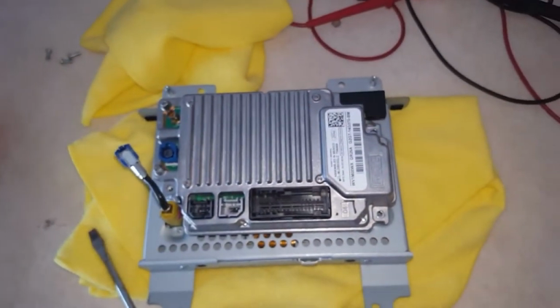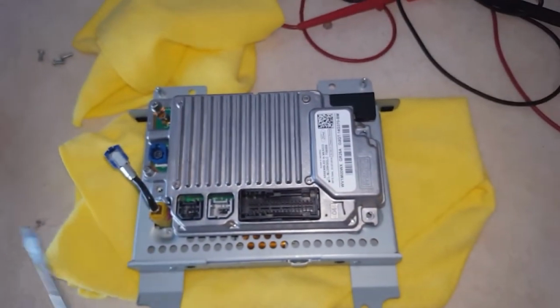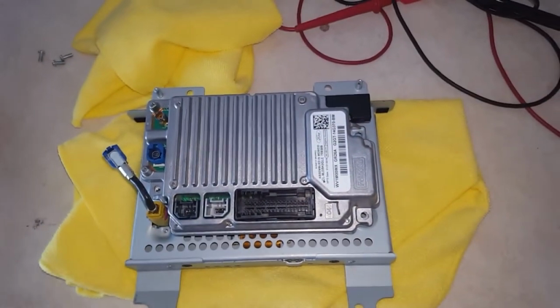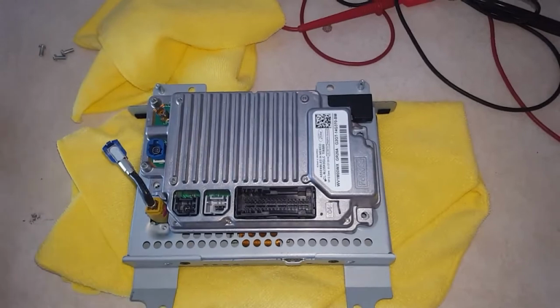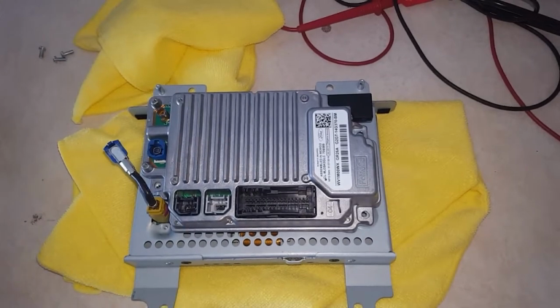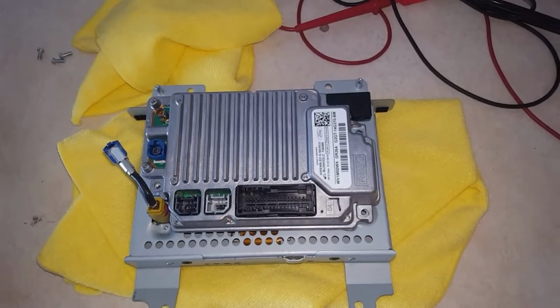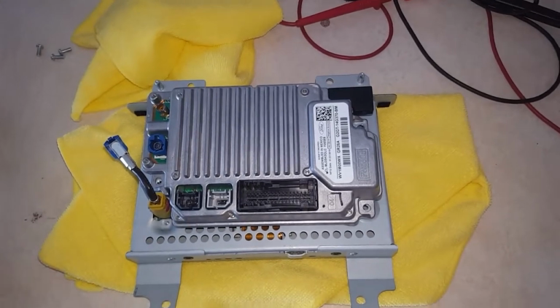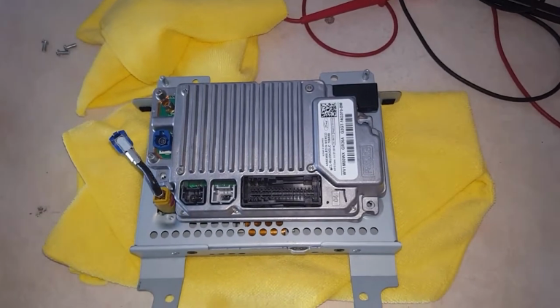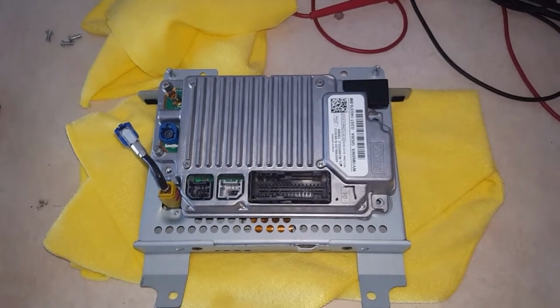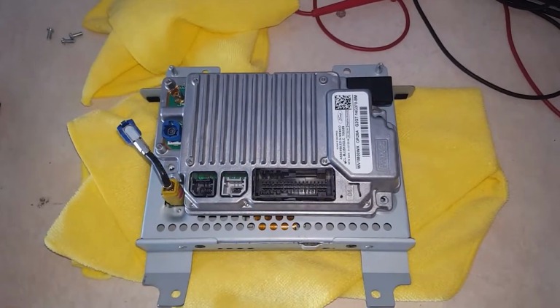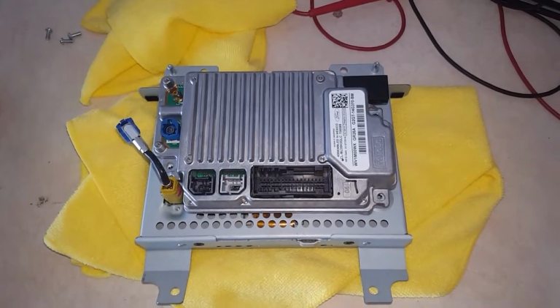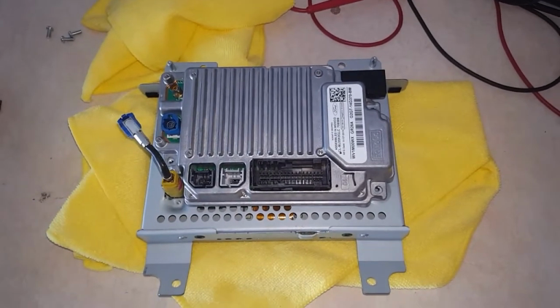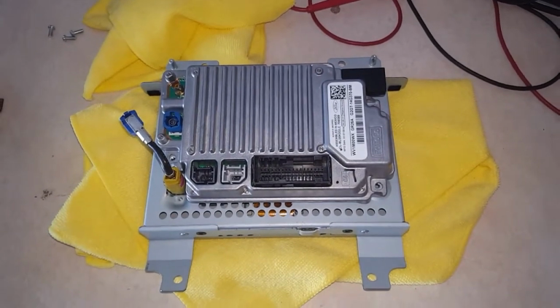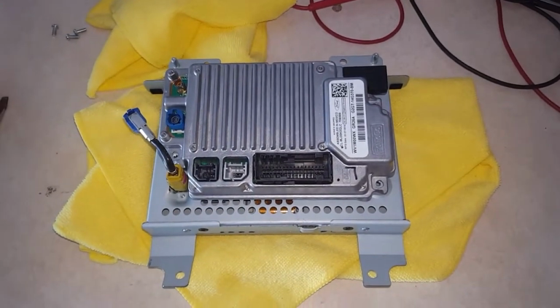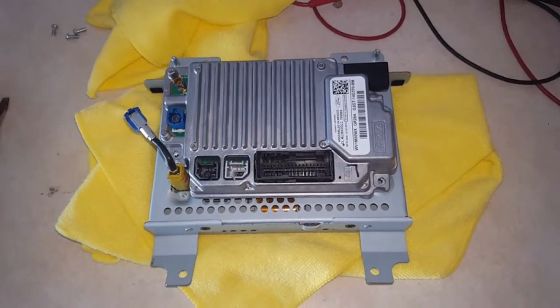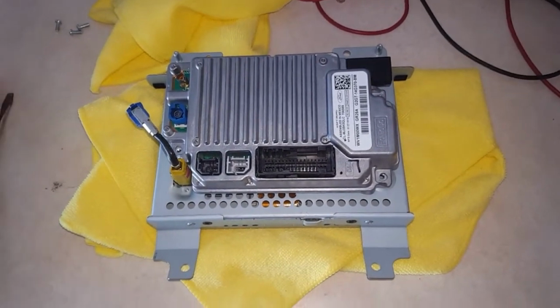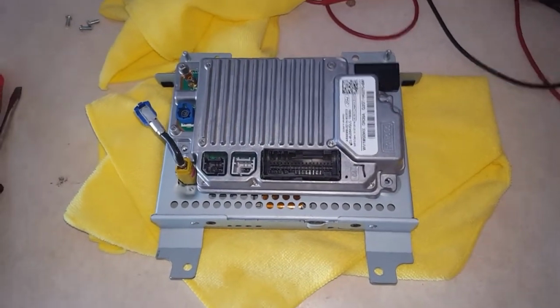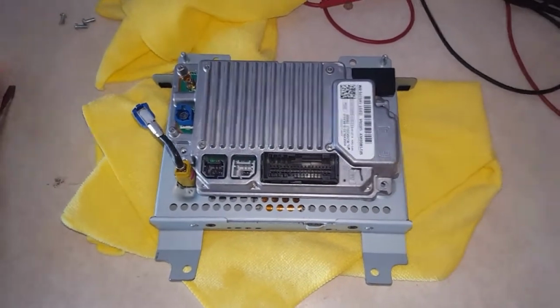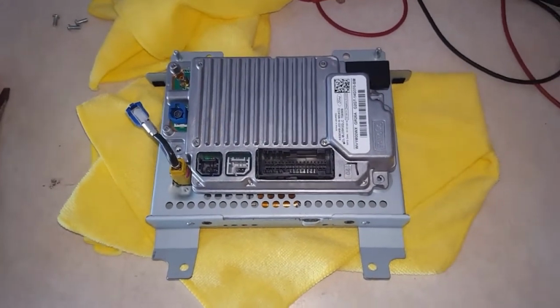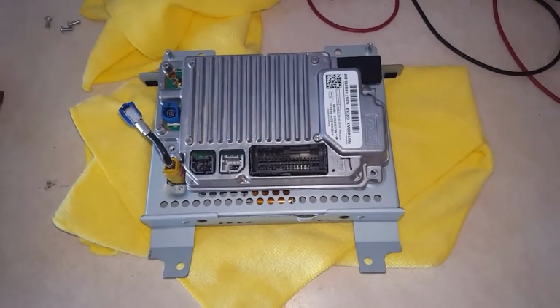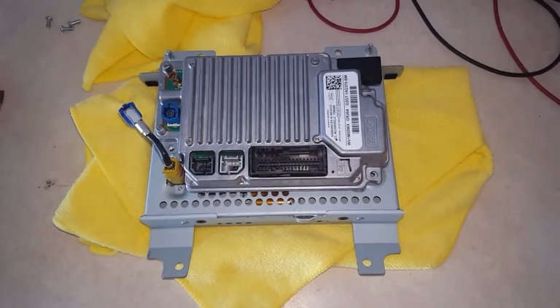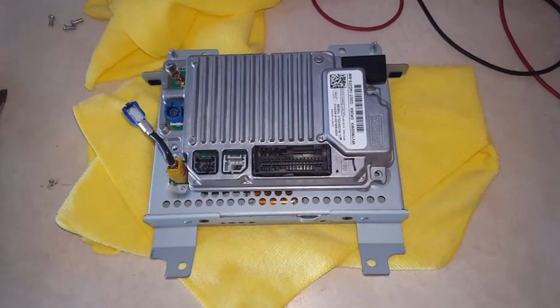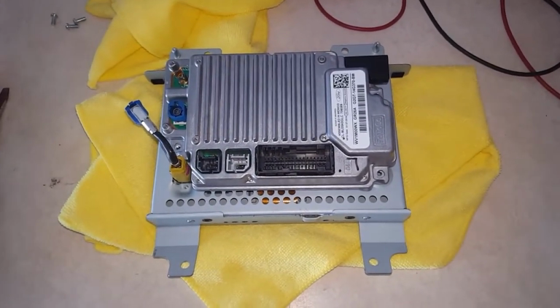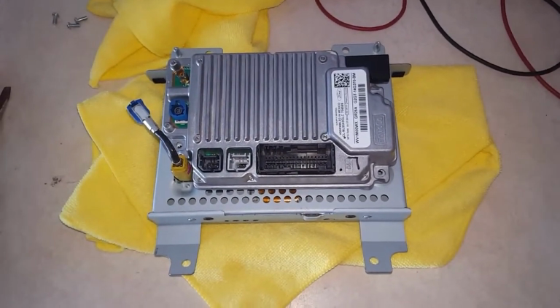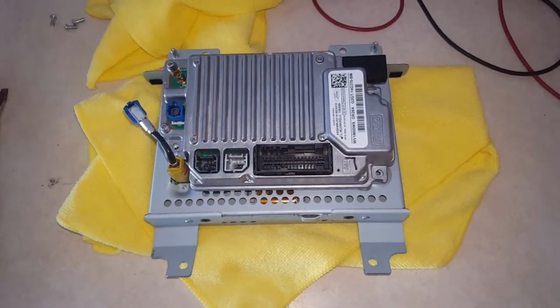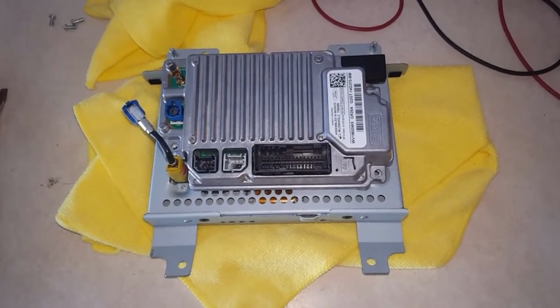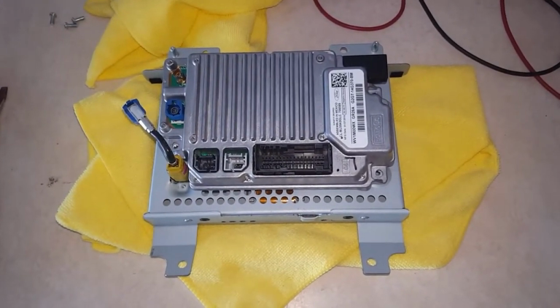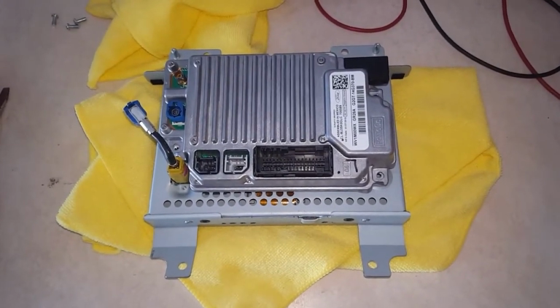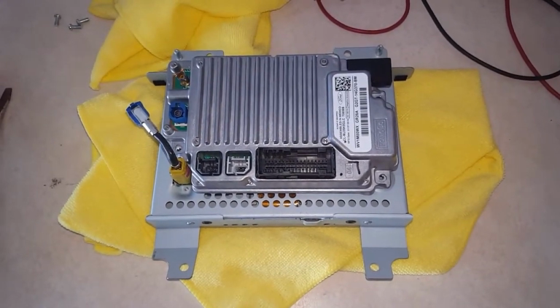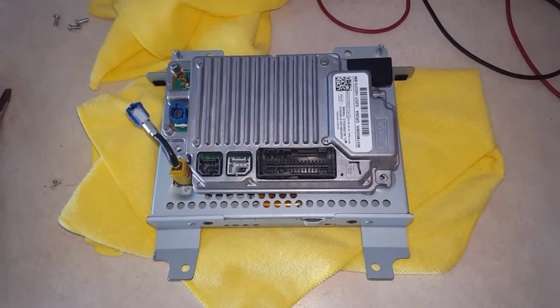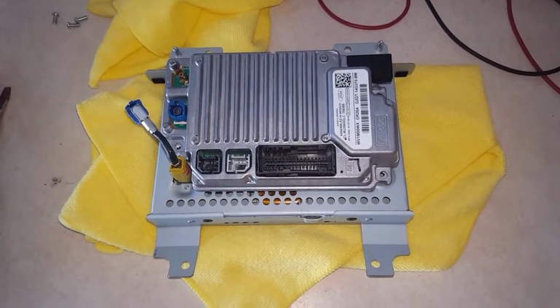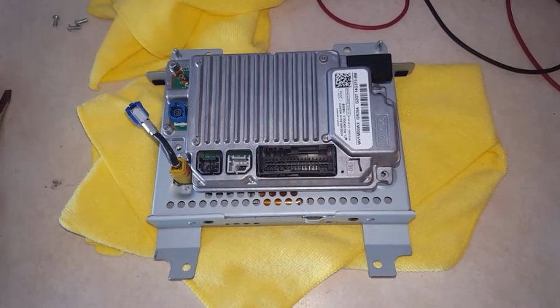Then go ahead and put your screws back in place and connect all your connectors onto it. And there you have it — that's how you remove the APIM off of the screen. Thanks for watching.